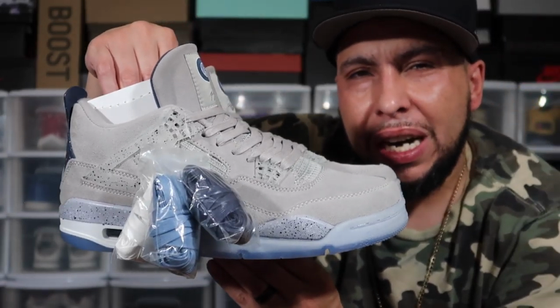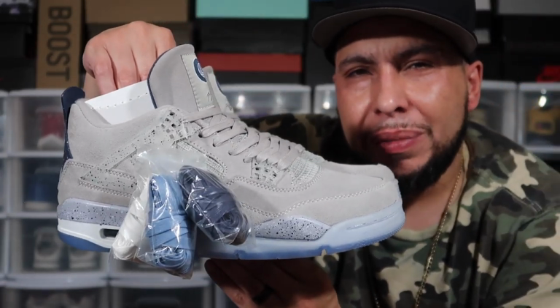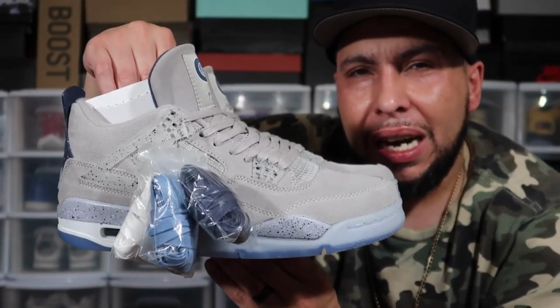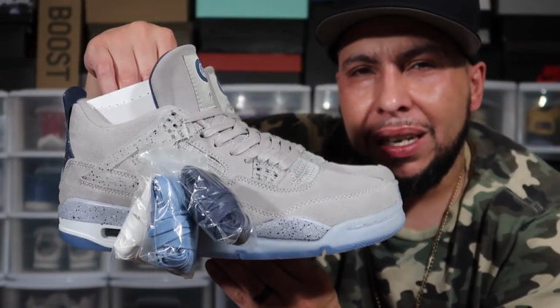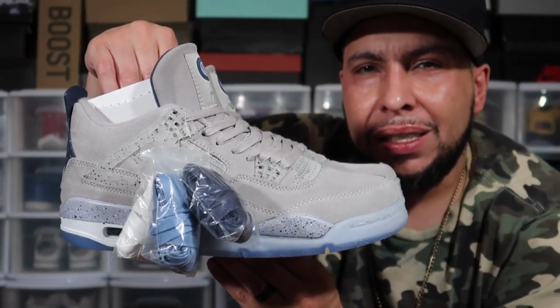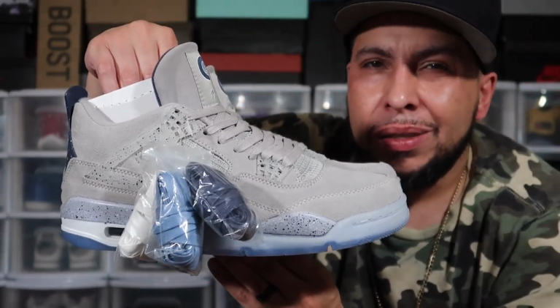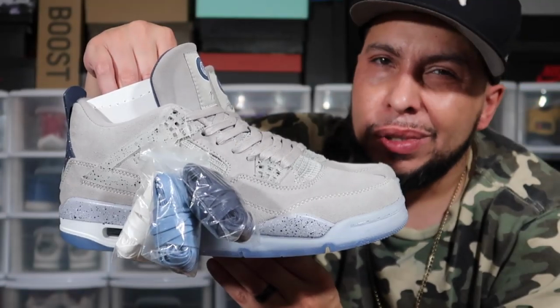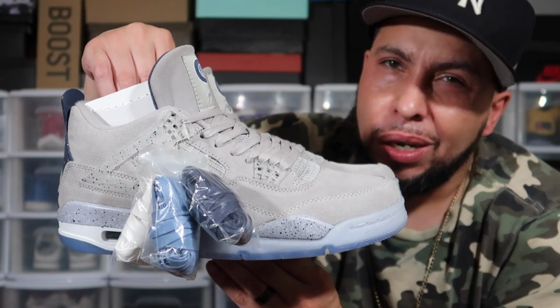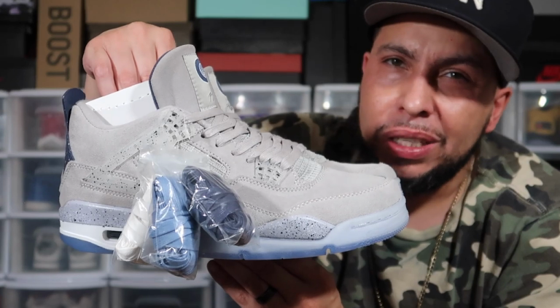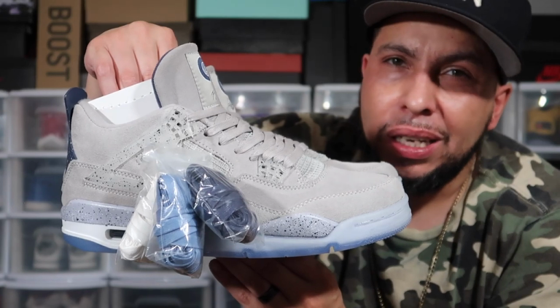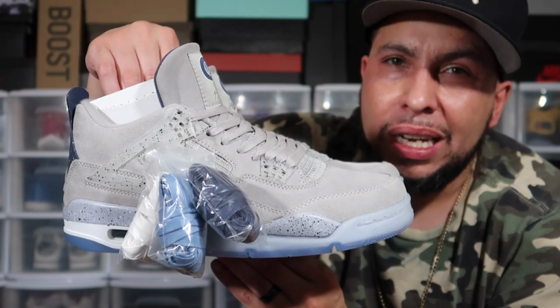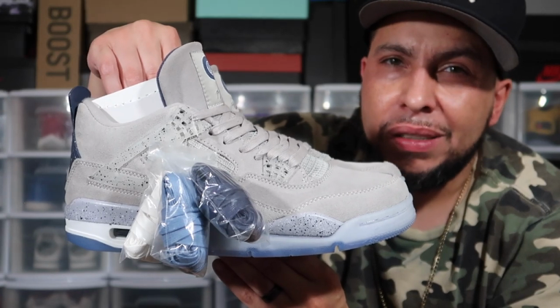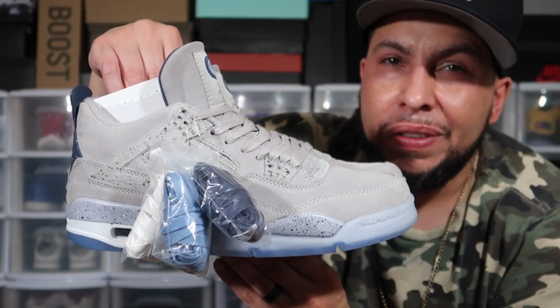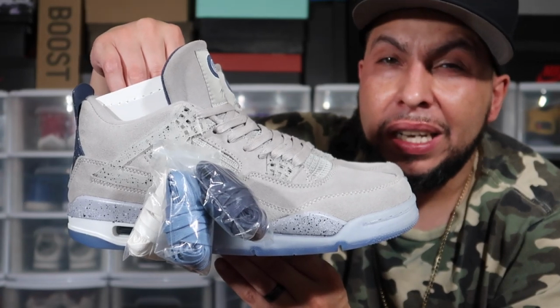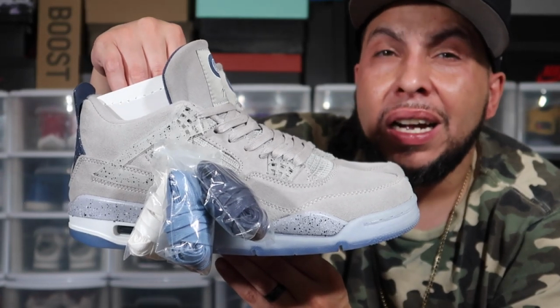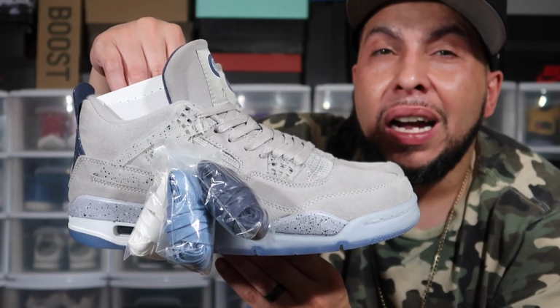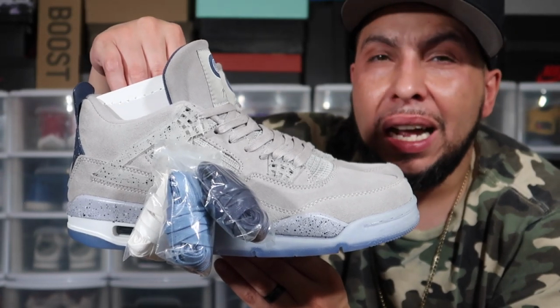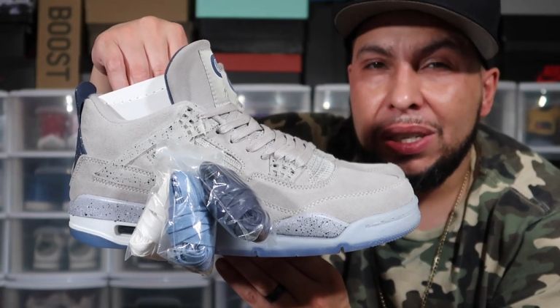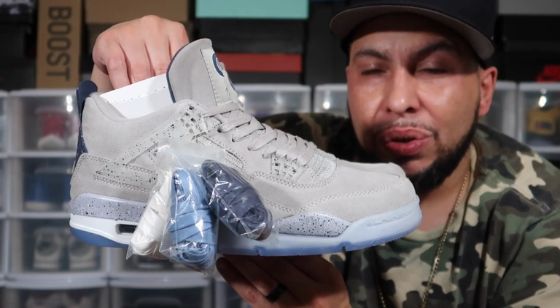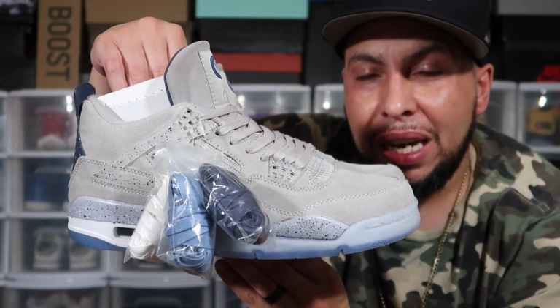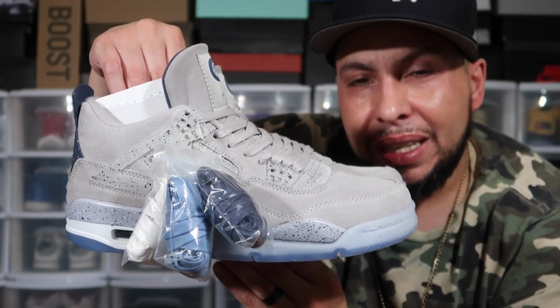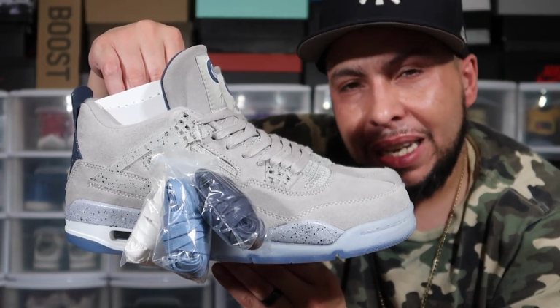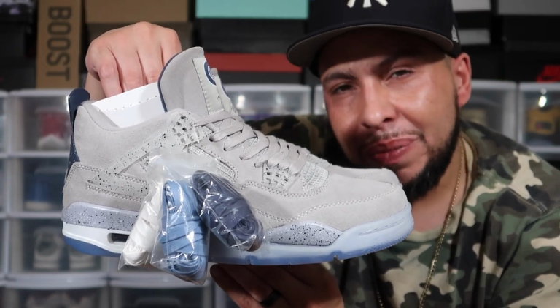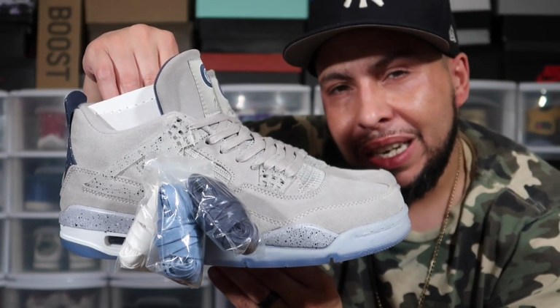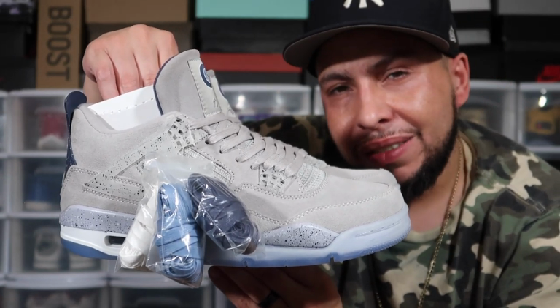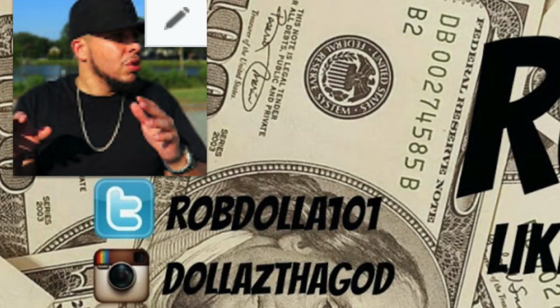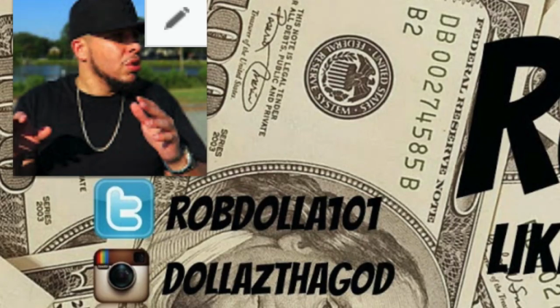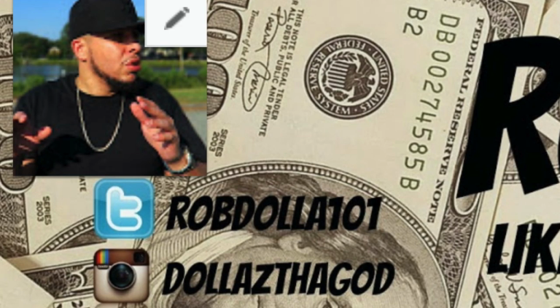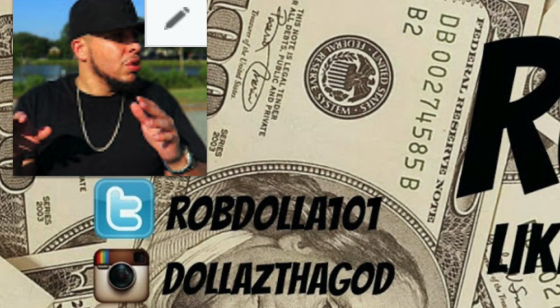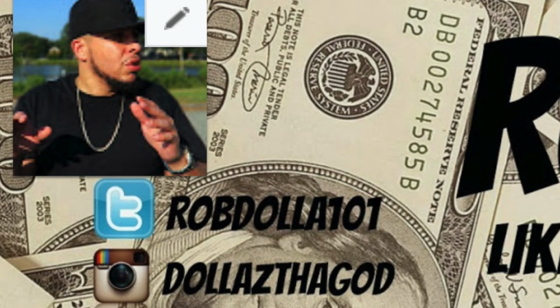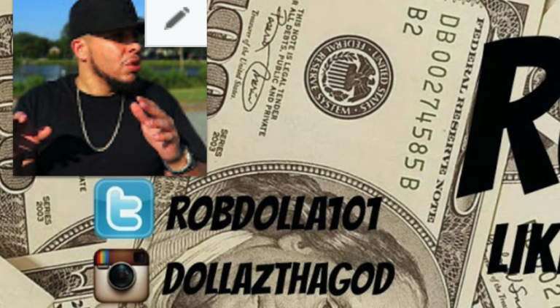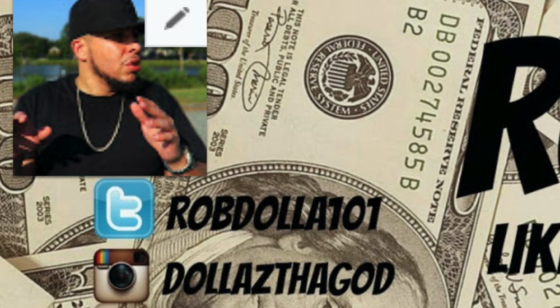This is Rob Dollar, done with the collection vid. I'll catch you guys later.